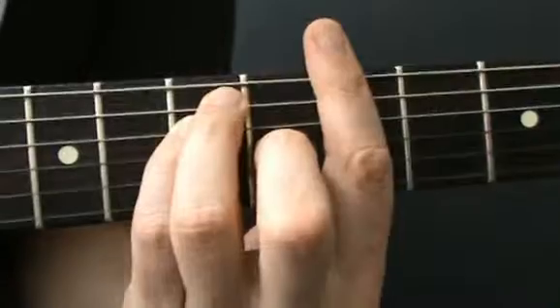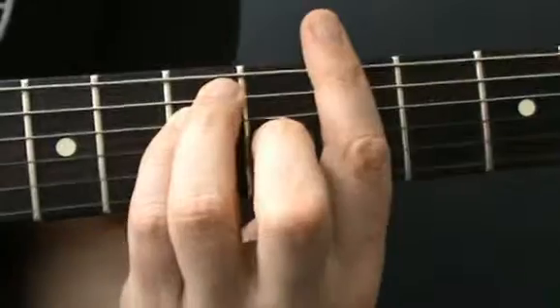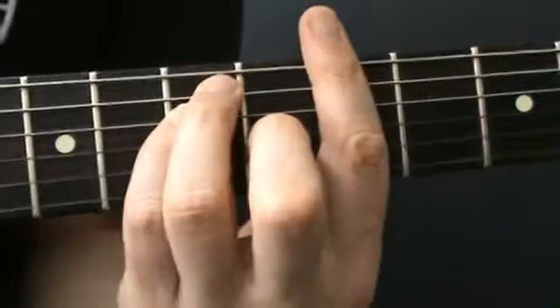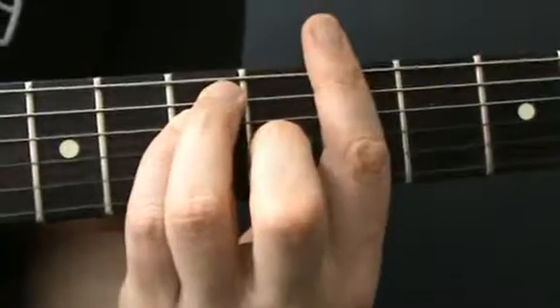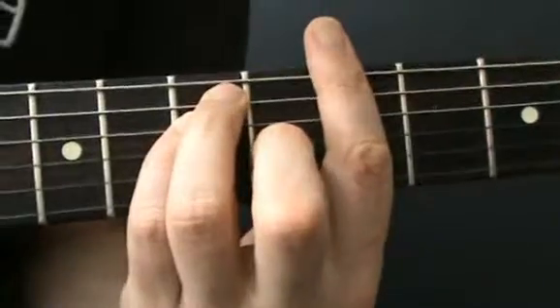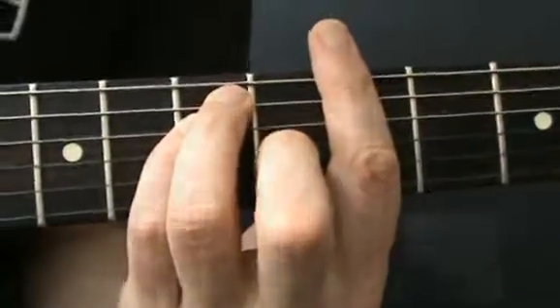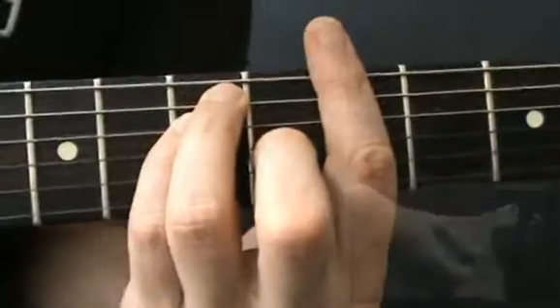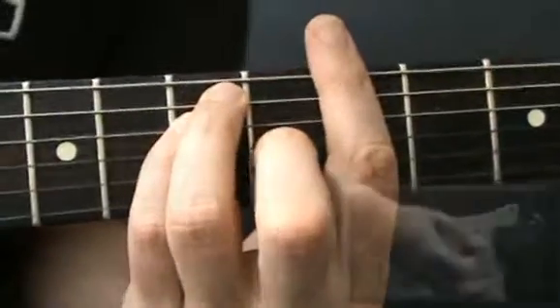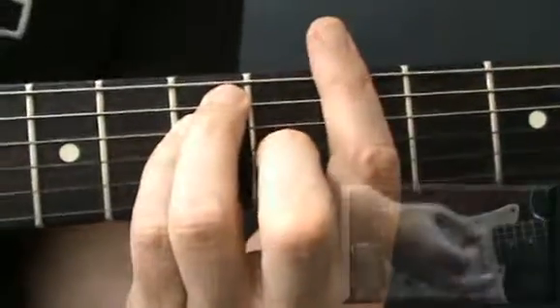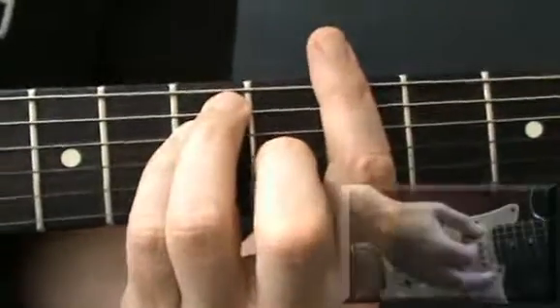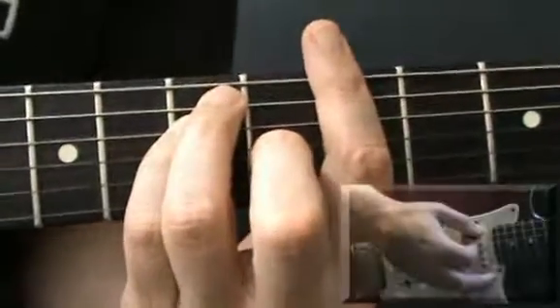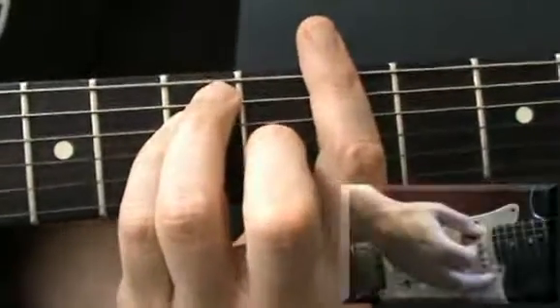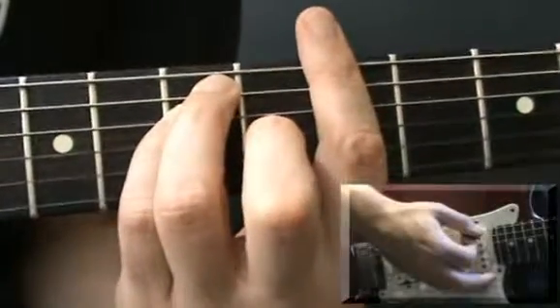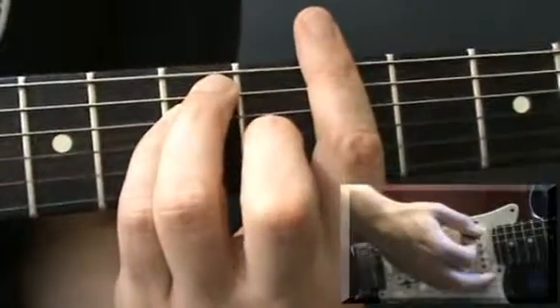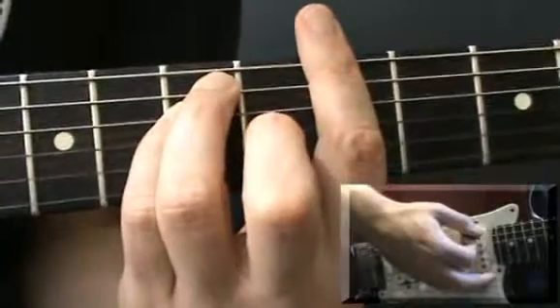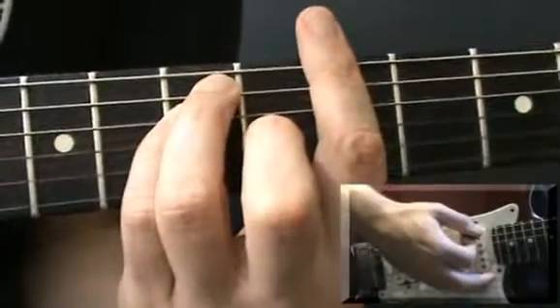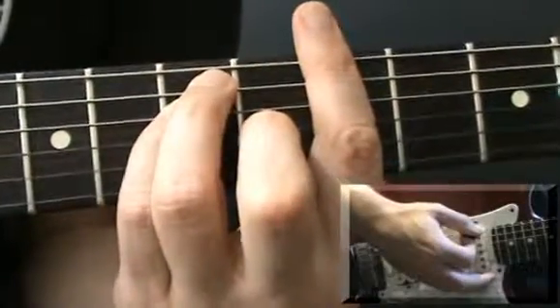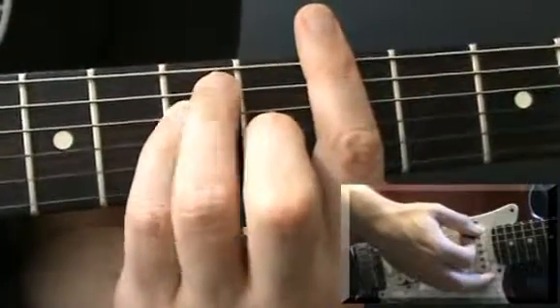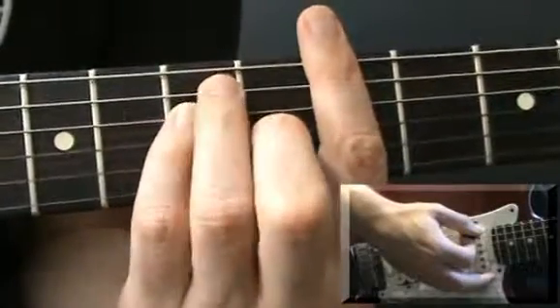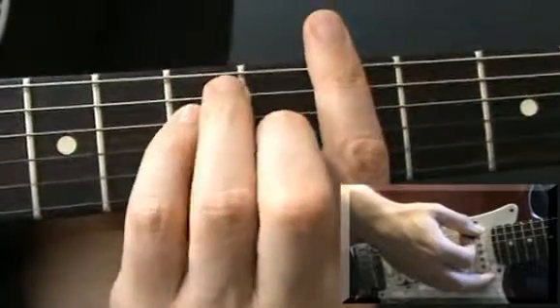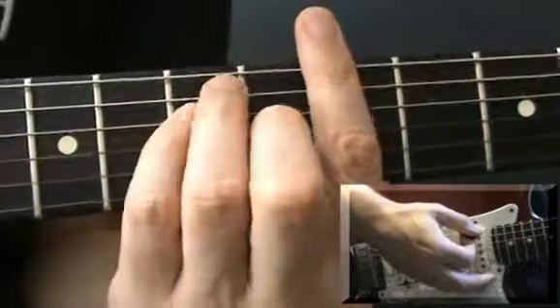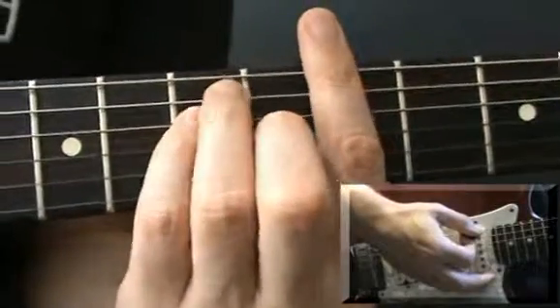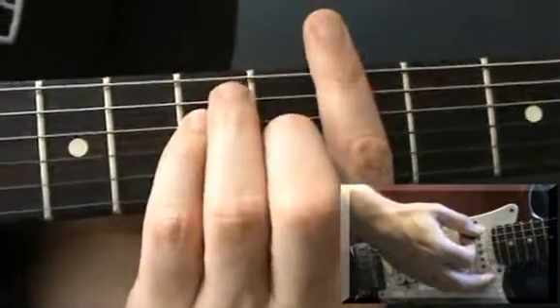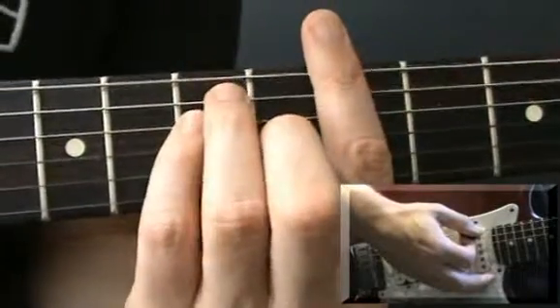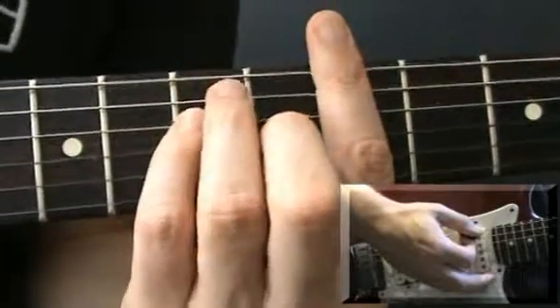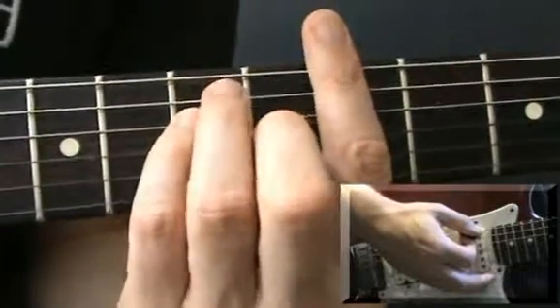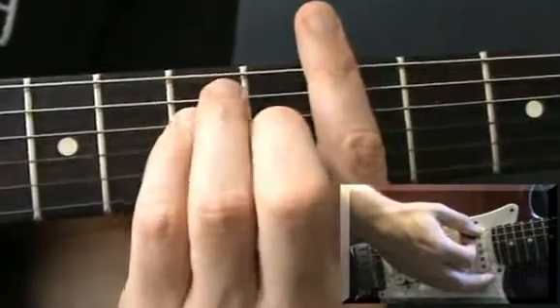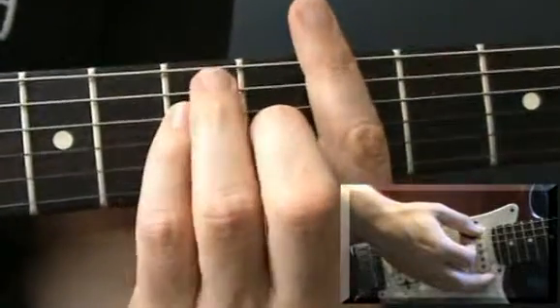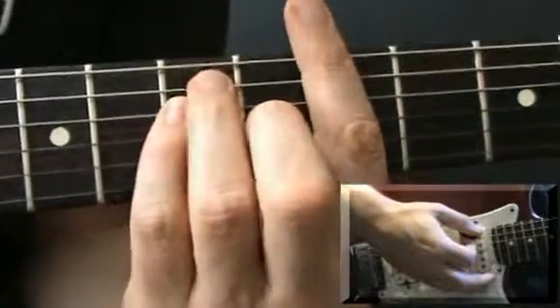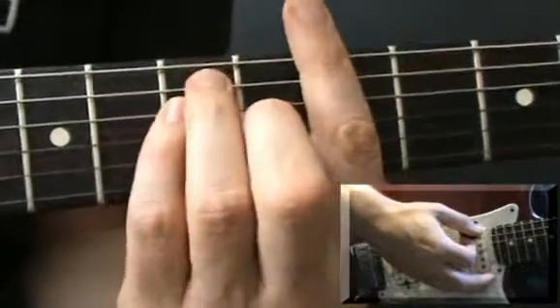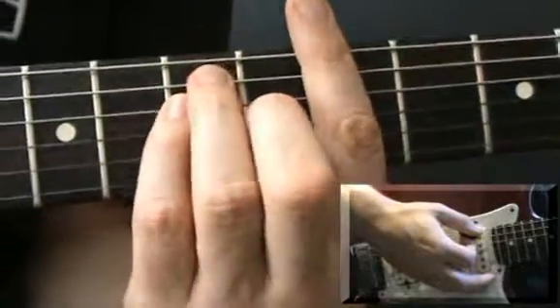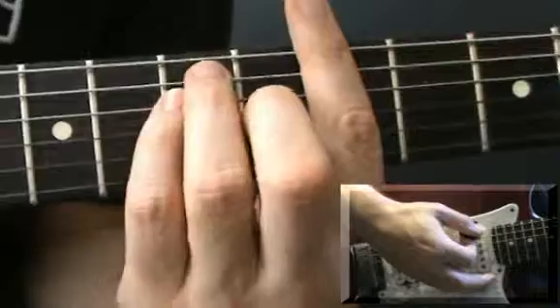And you're going to strum that down, down, down, down, up, up, up, up, up, down, up, down. Like this.